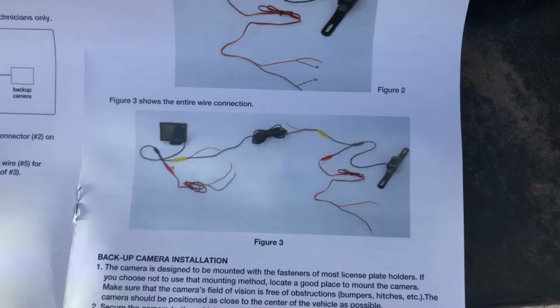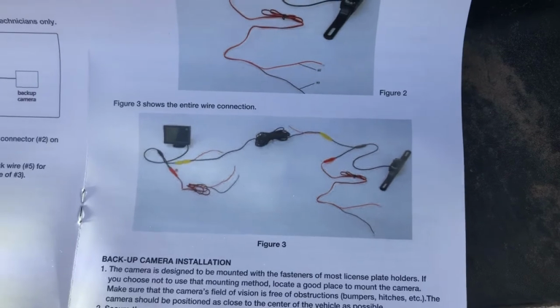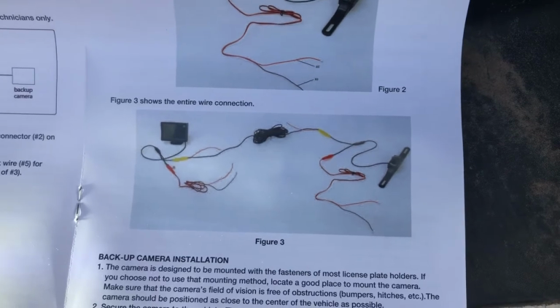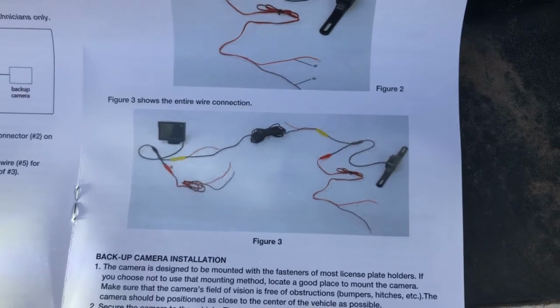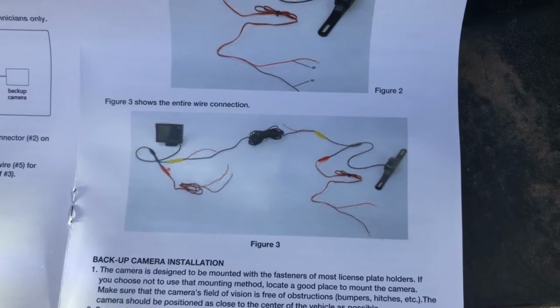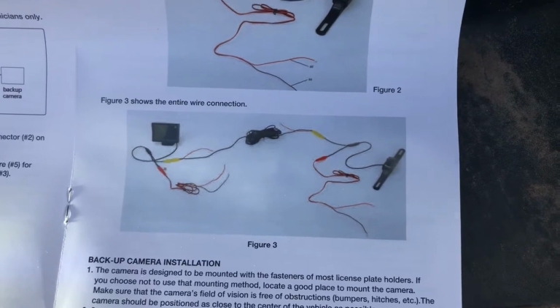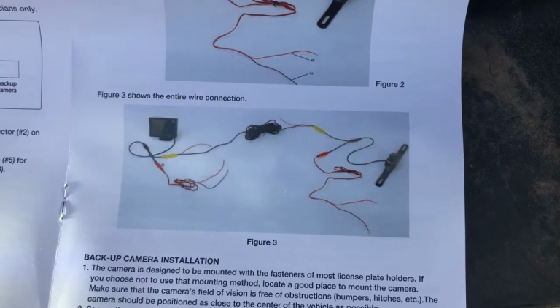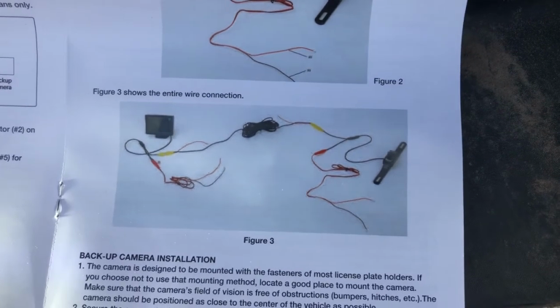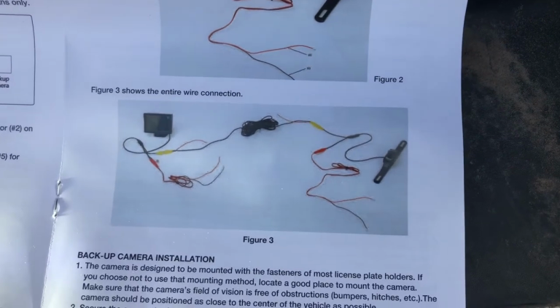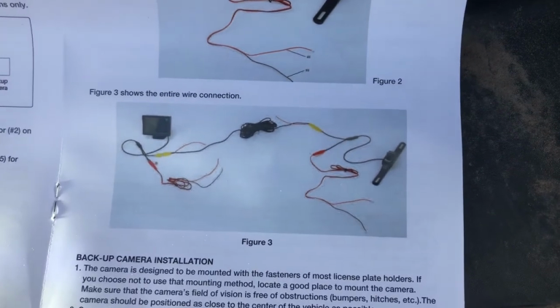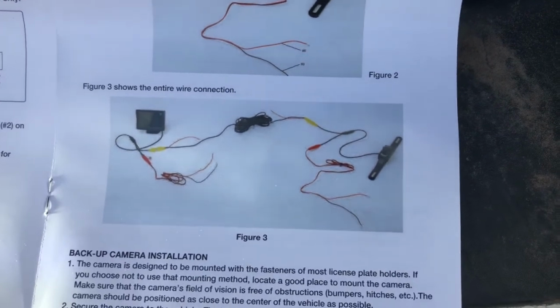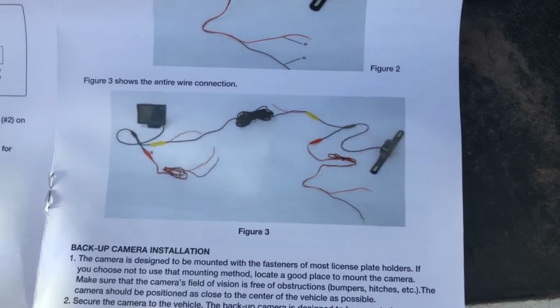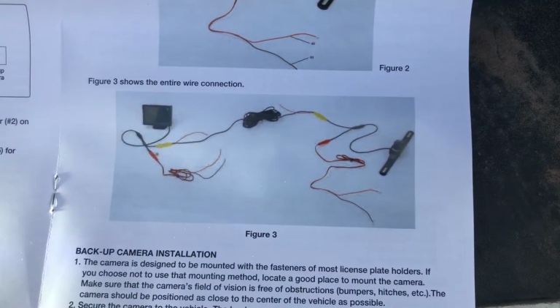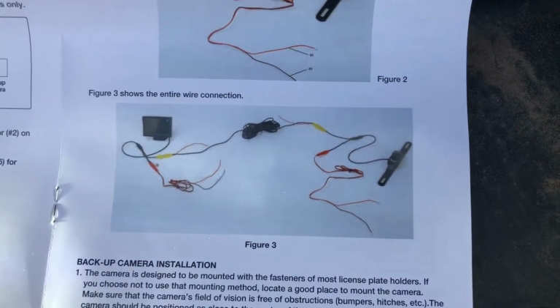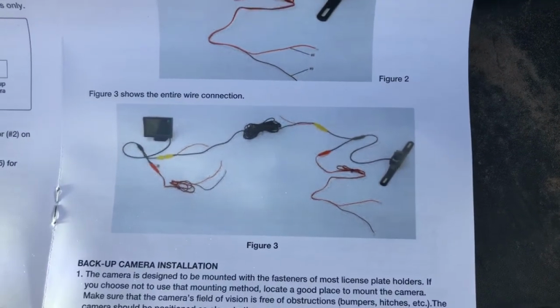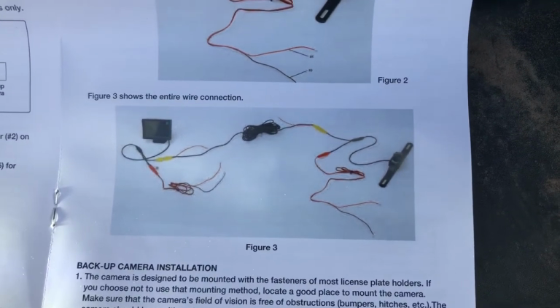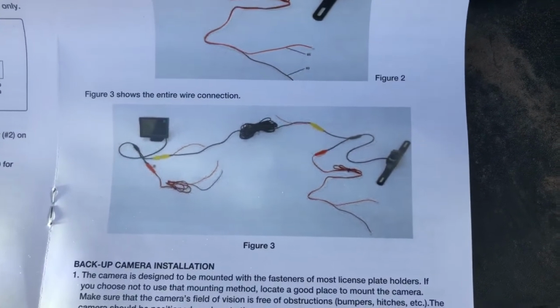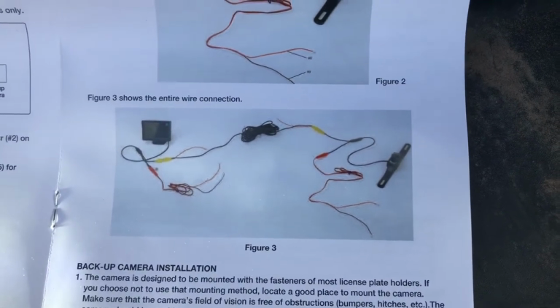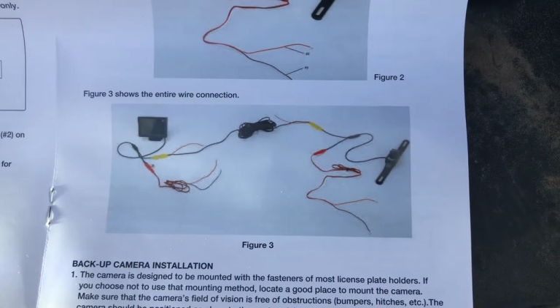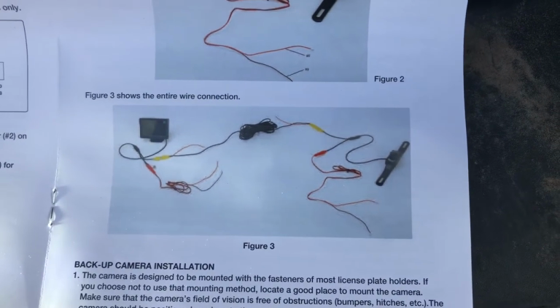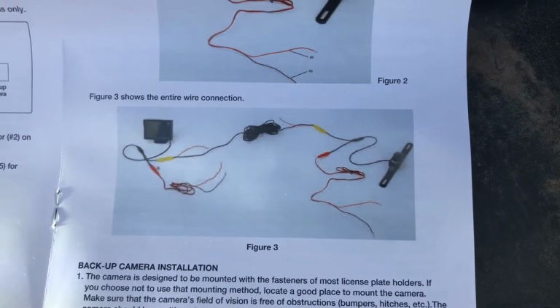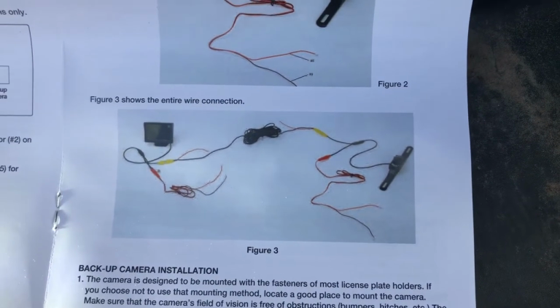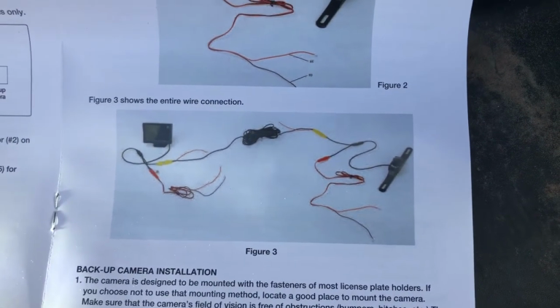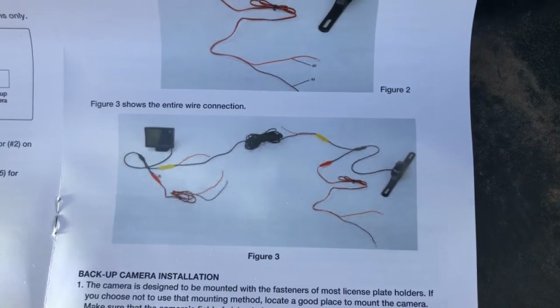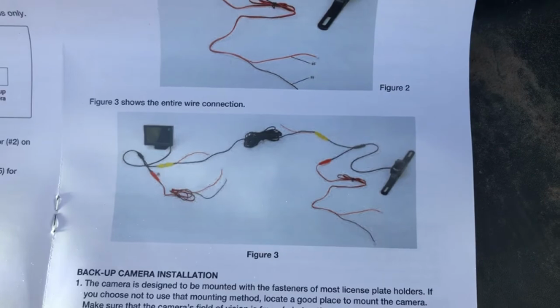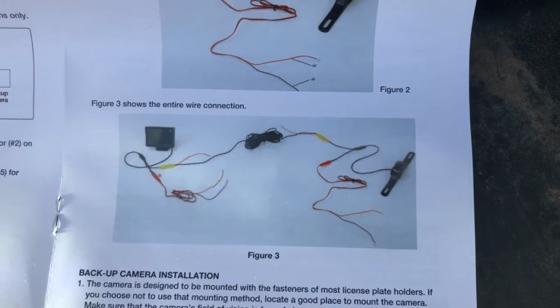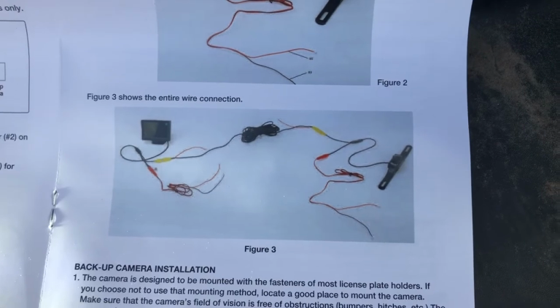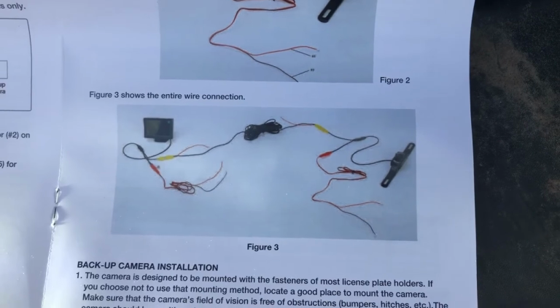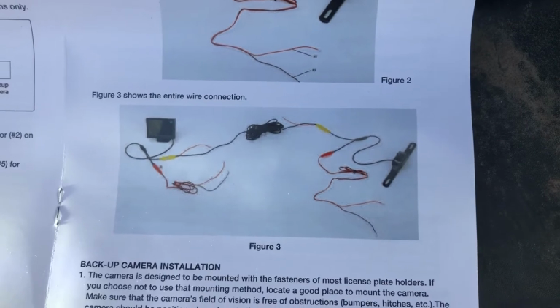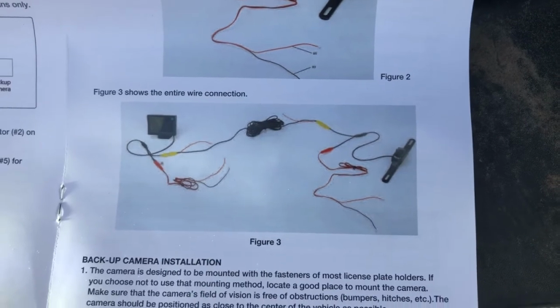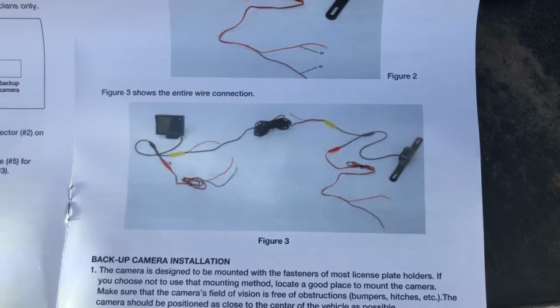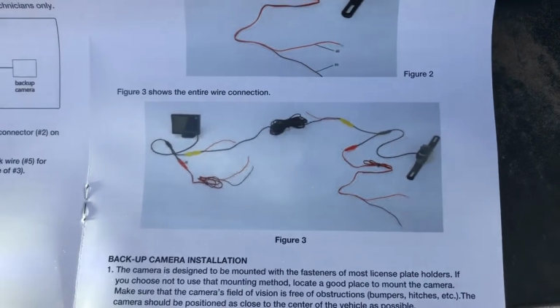I'm looking for the easiest way to get that hooked up without cutting into my wires and things like that.